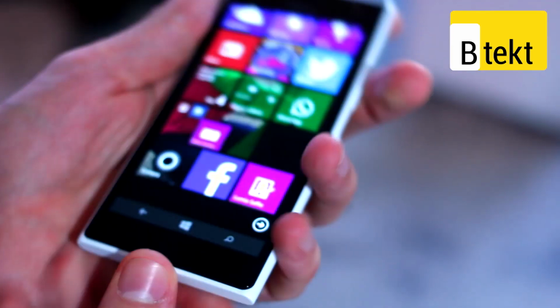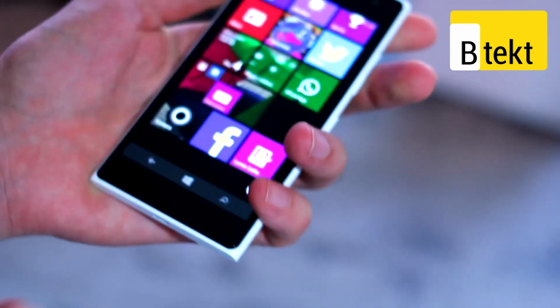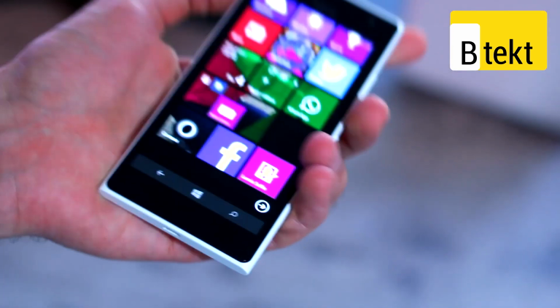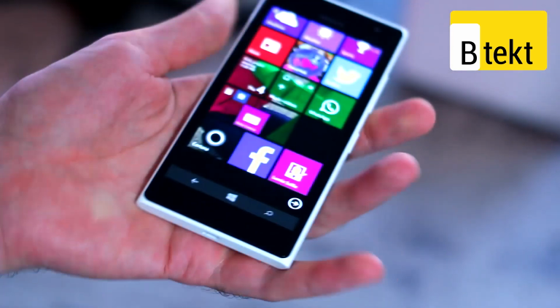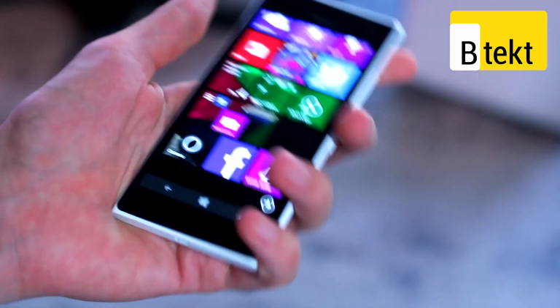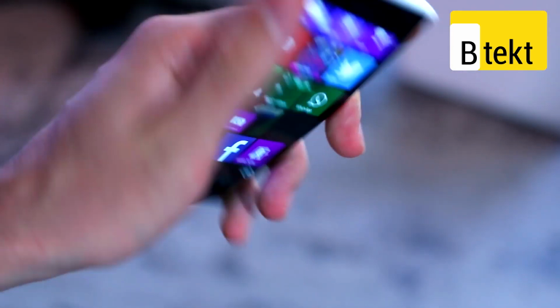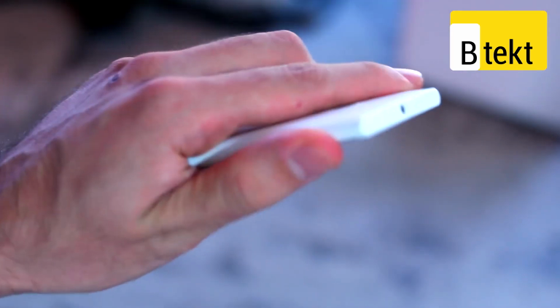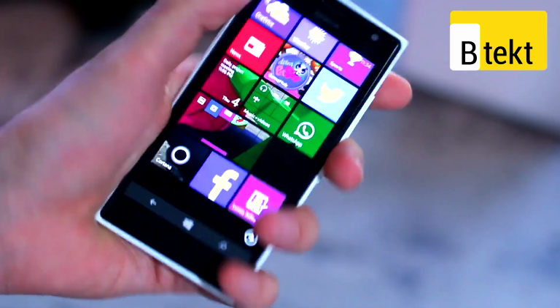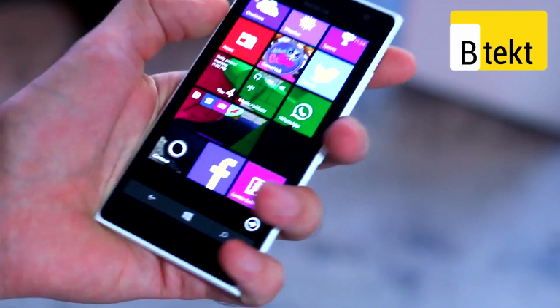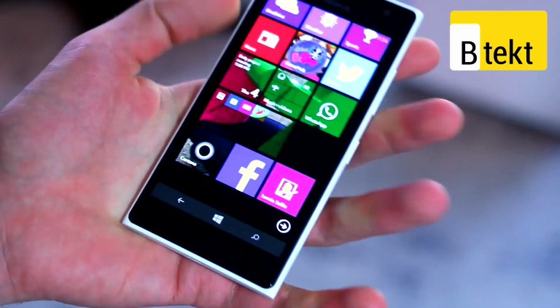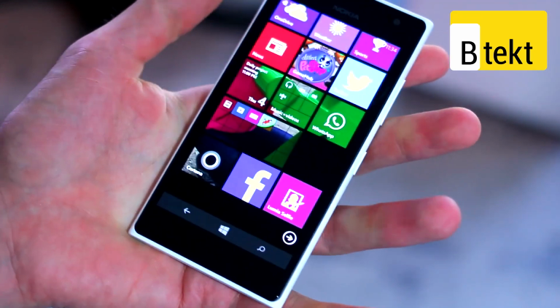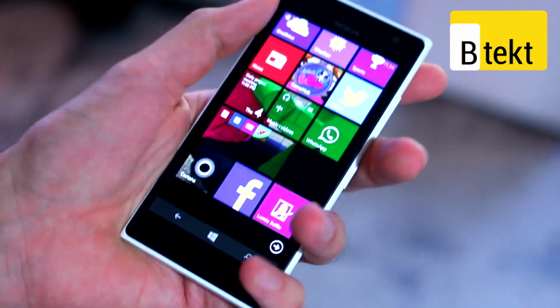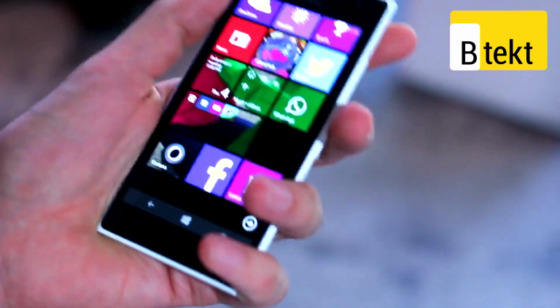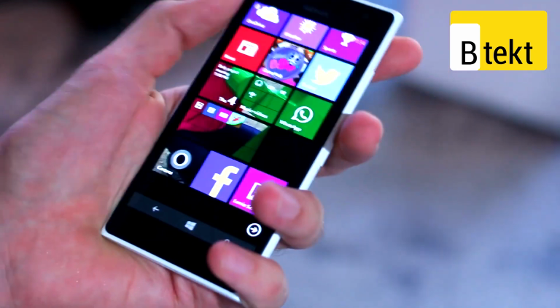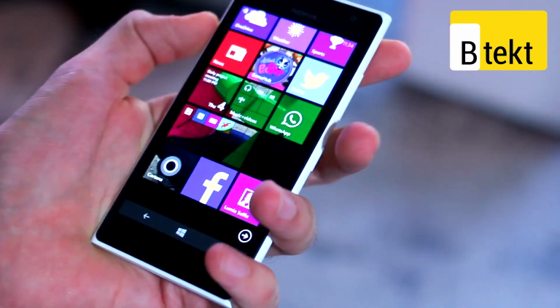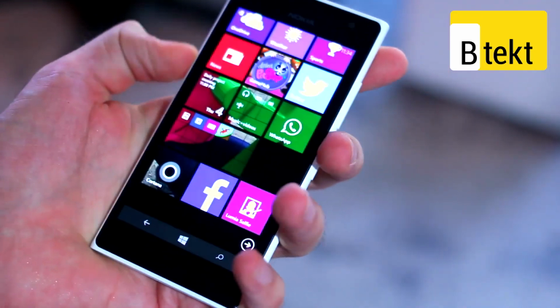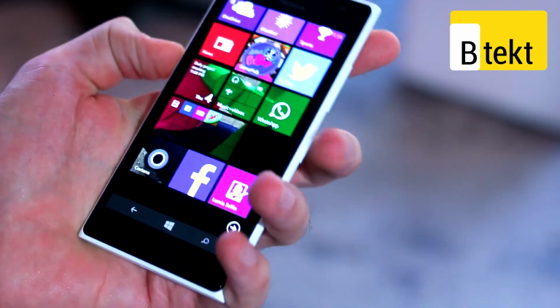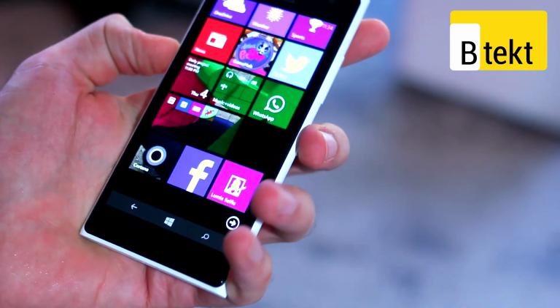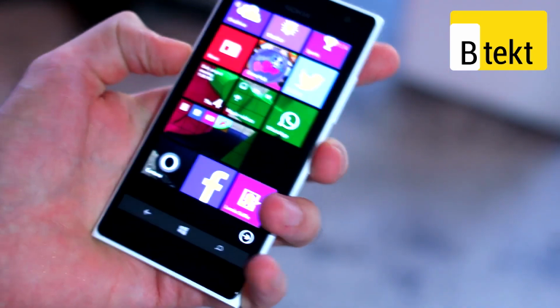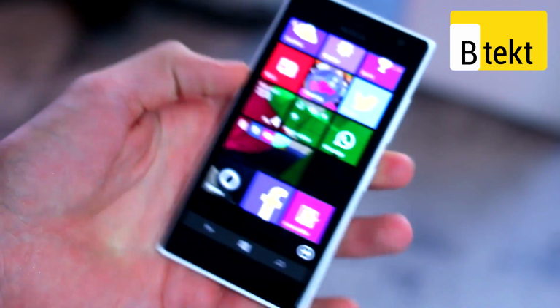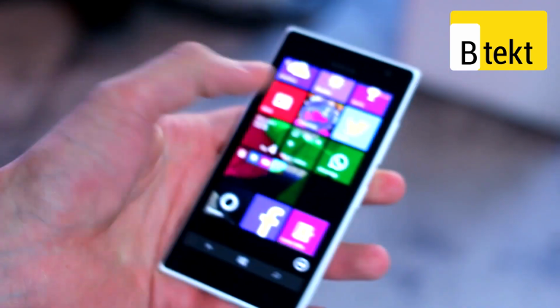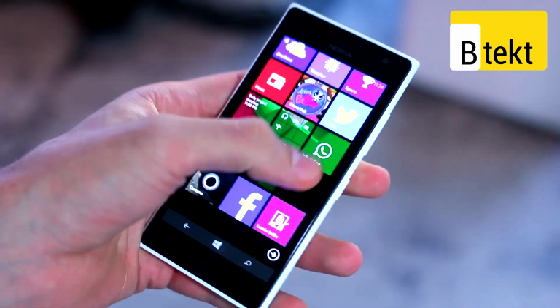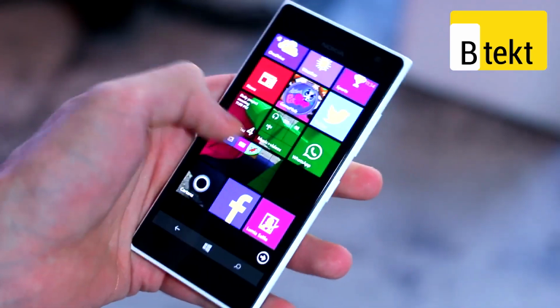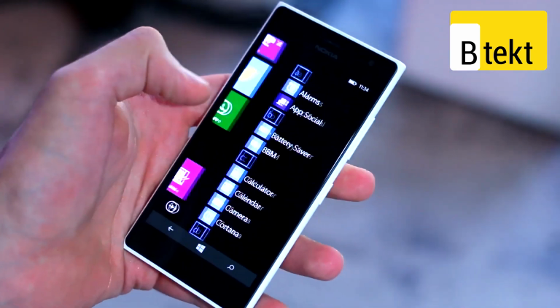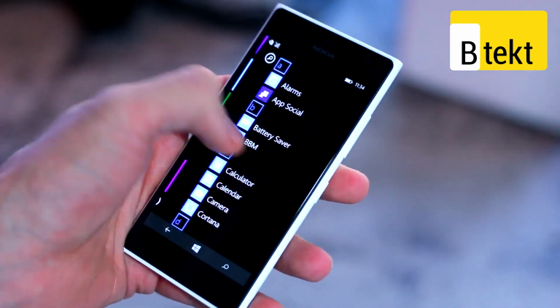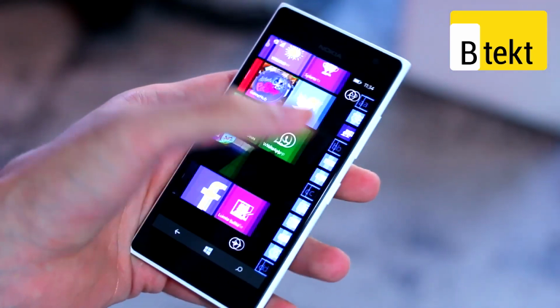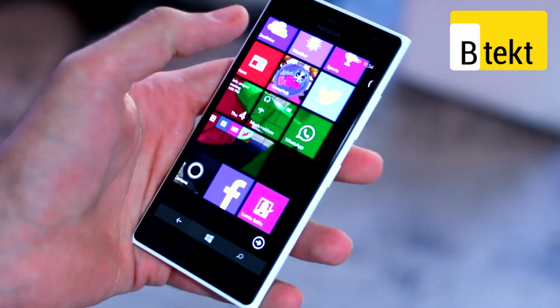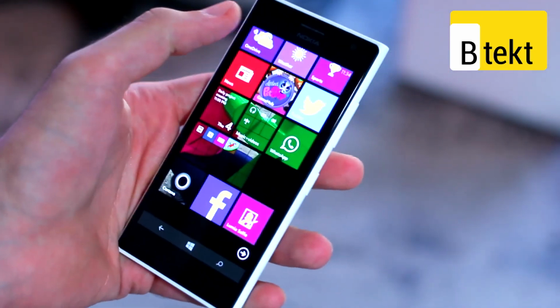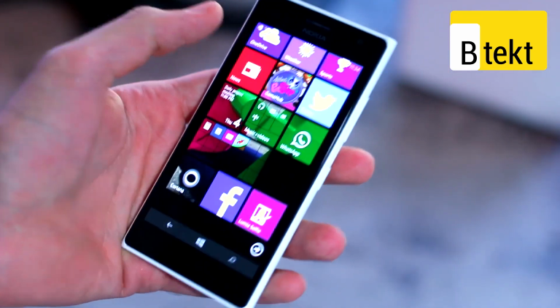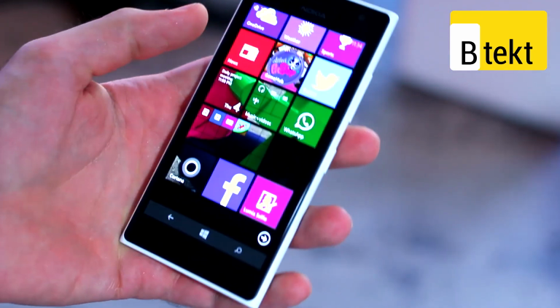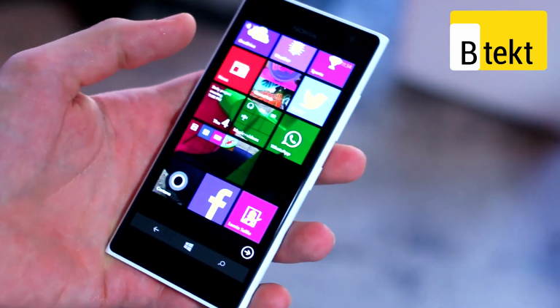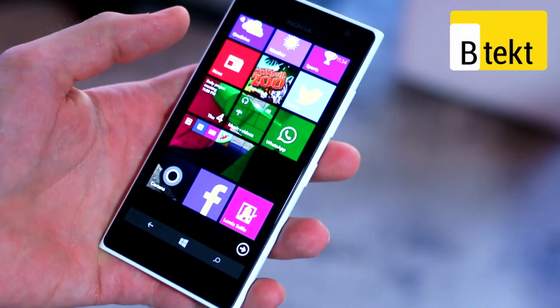In-hand, first impression — it feels like a very rich device, despite being a lower- to mid-range offering.